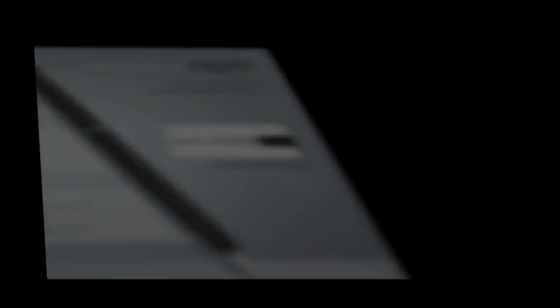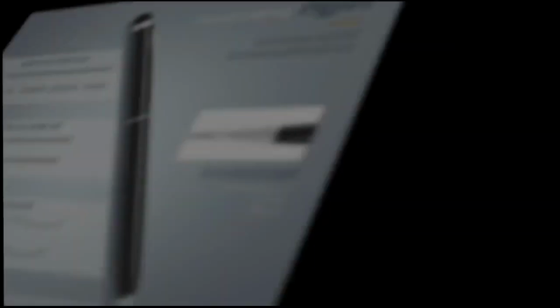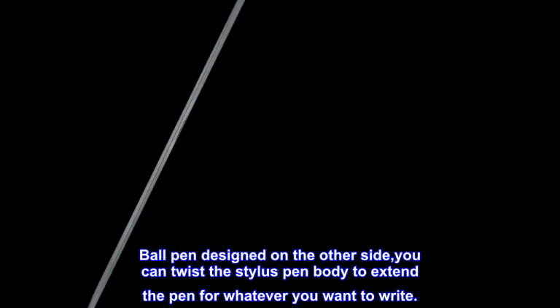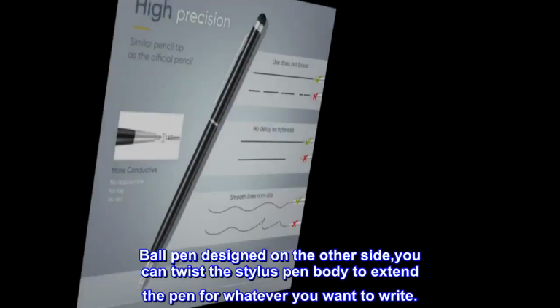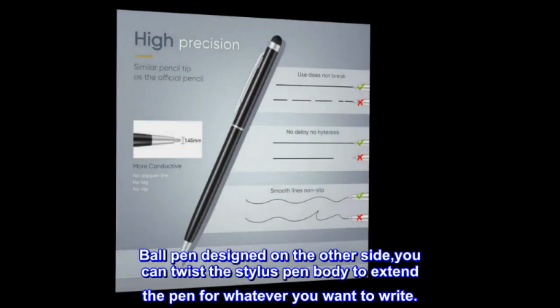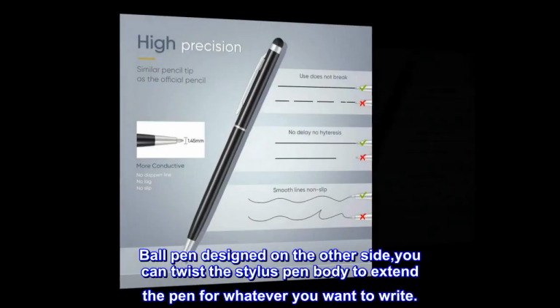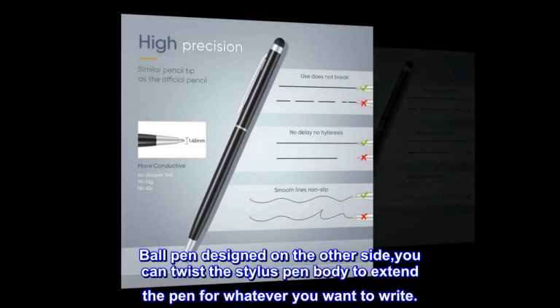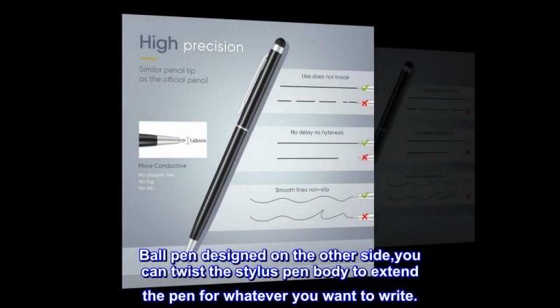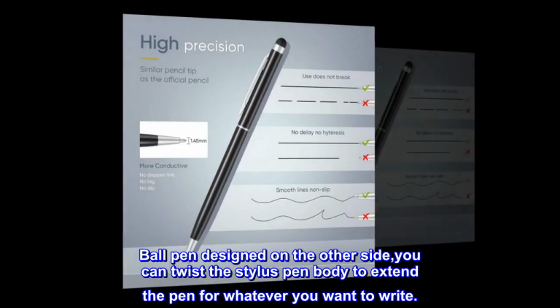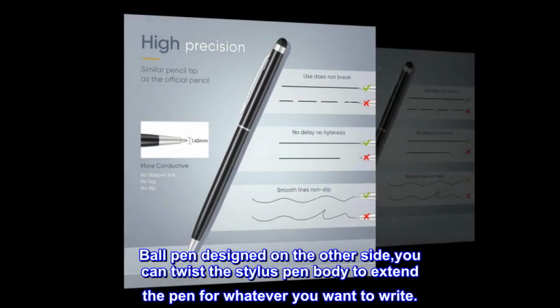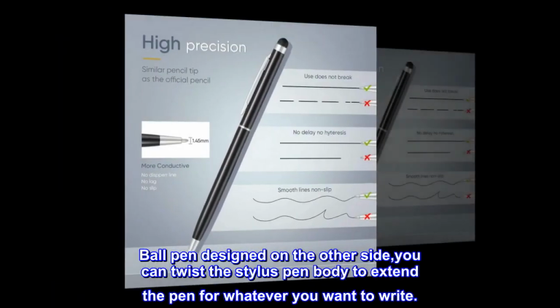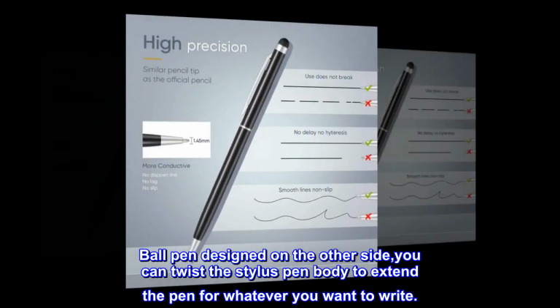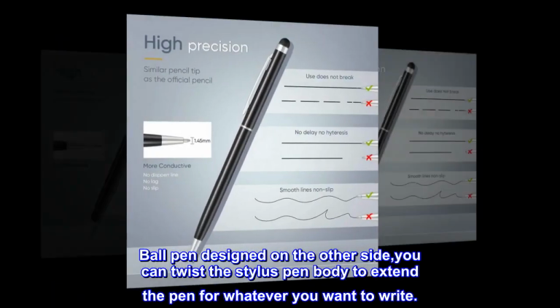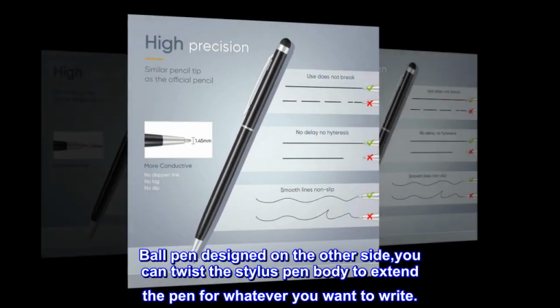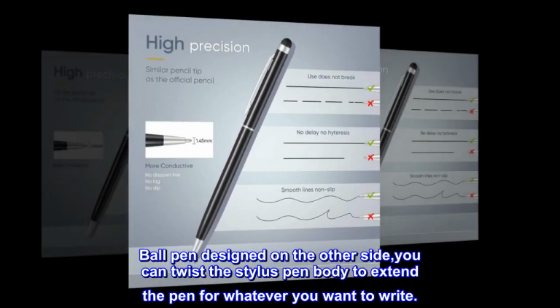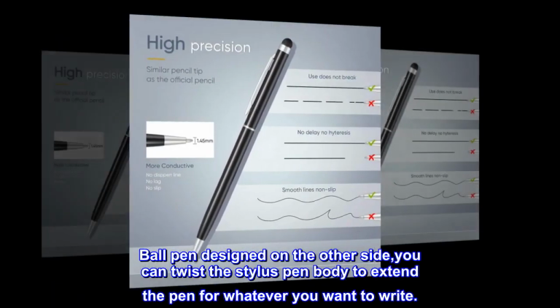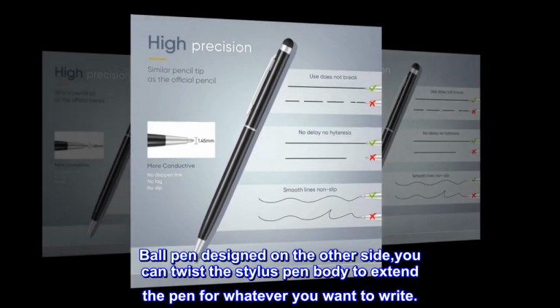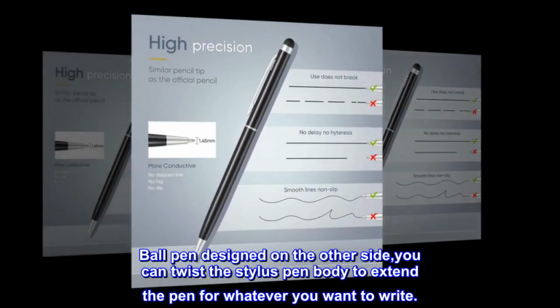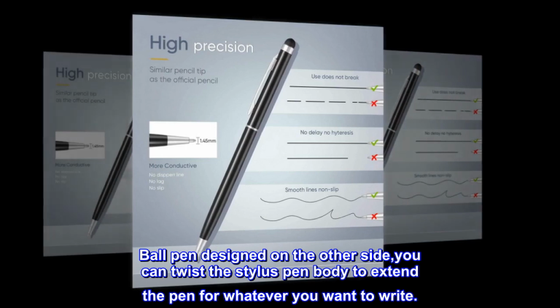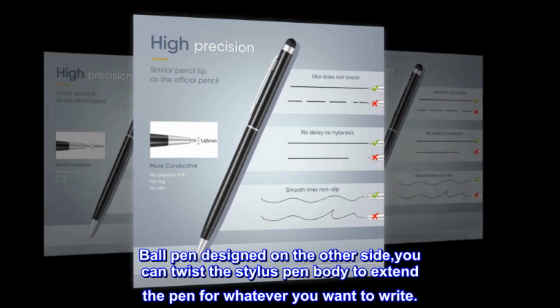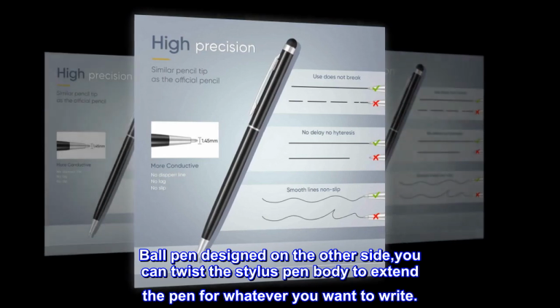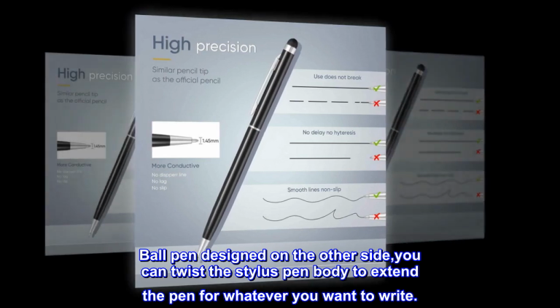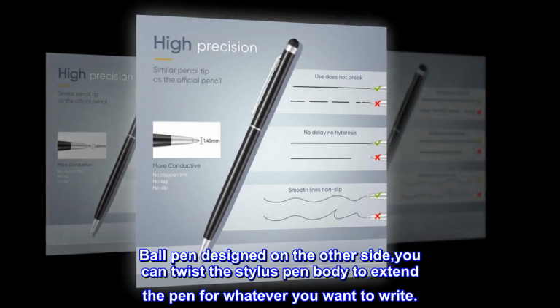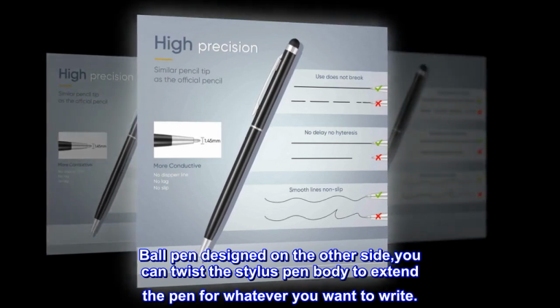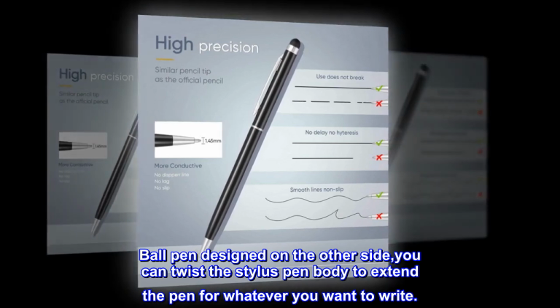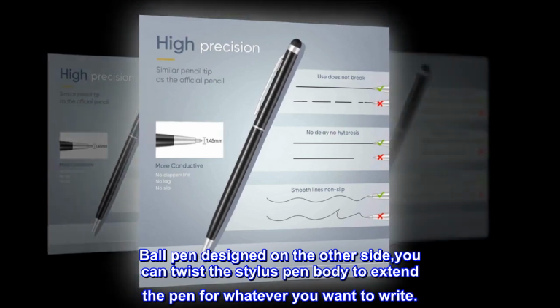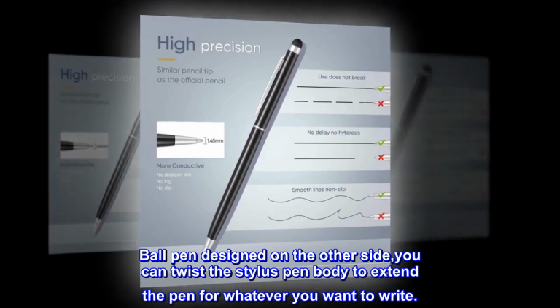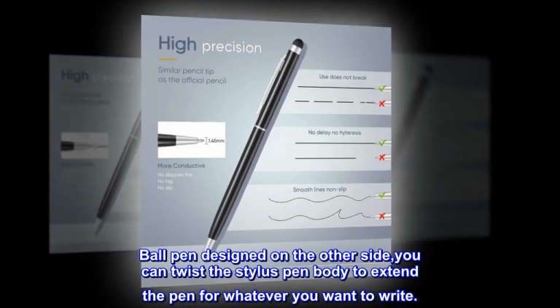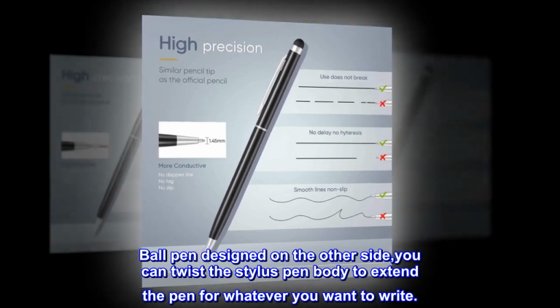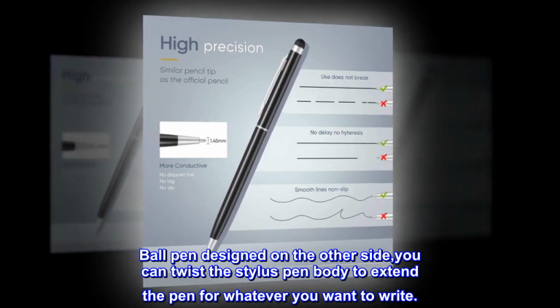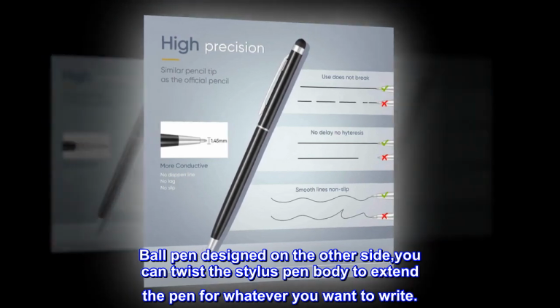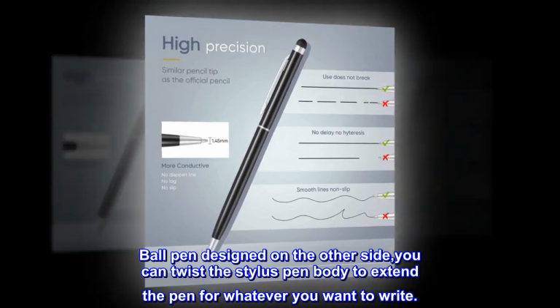A ball pen is designed on the other side — you can twist the stylus pen body to extend the pen for whatever you want to write.